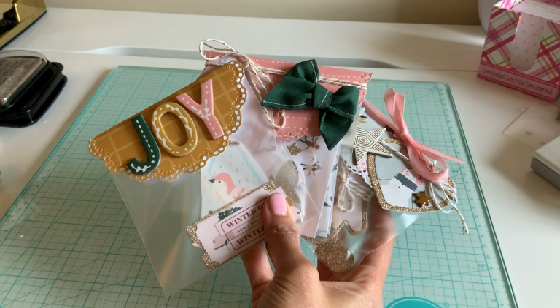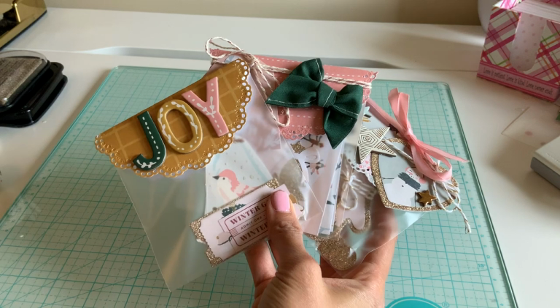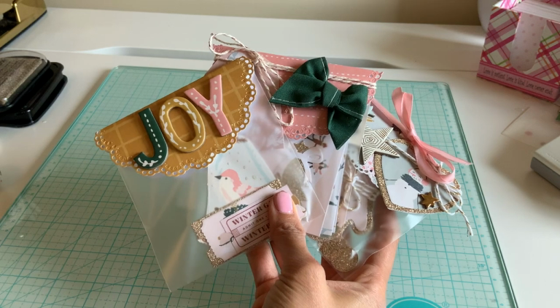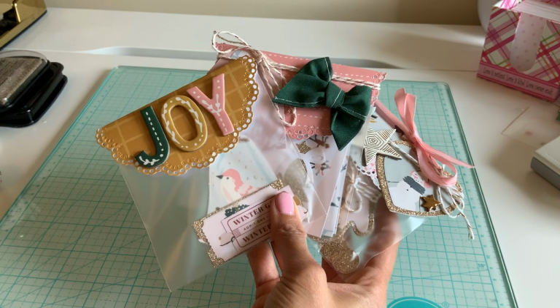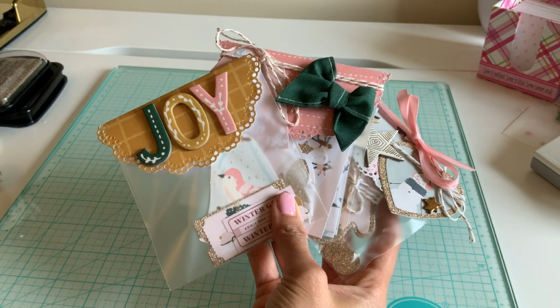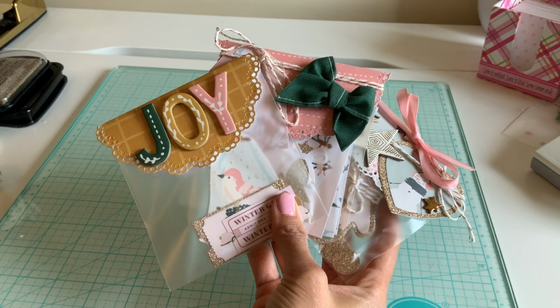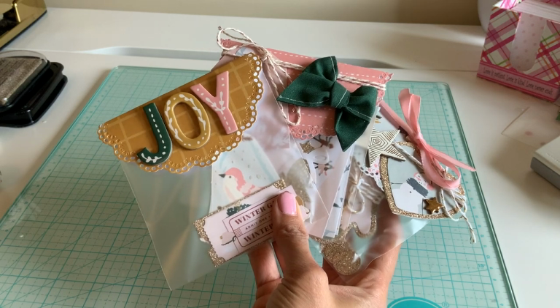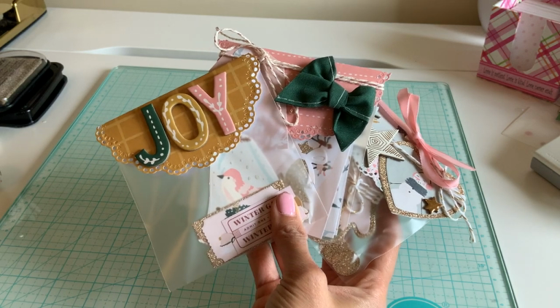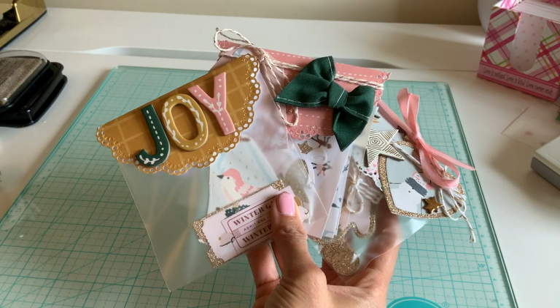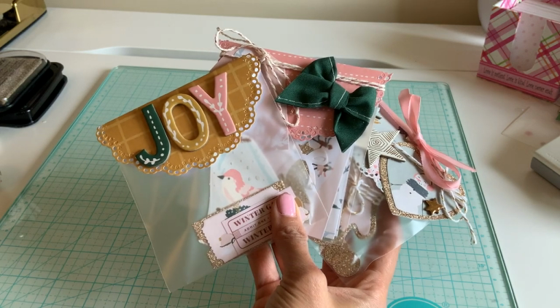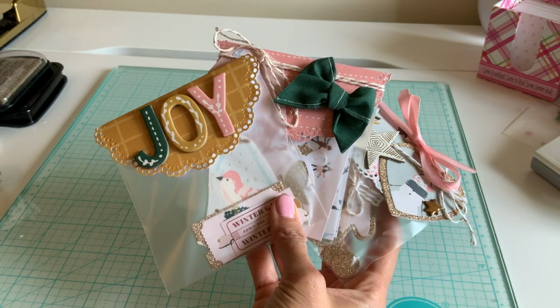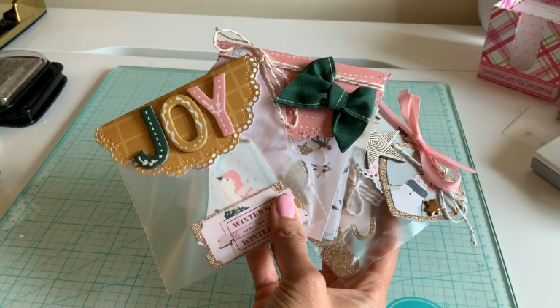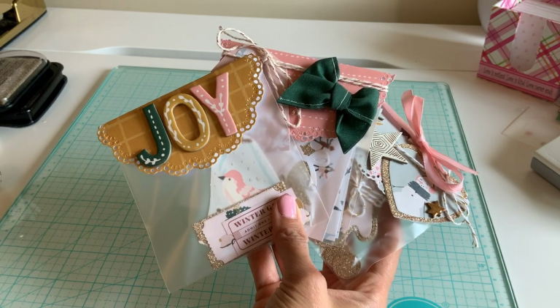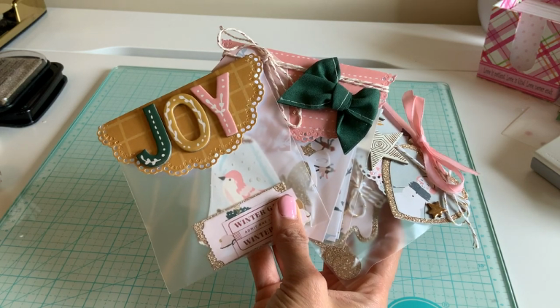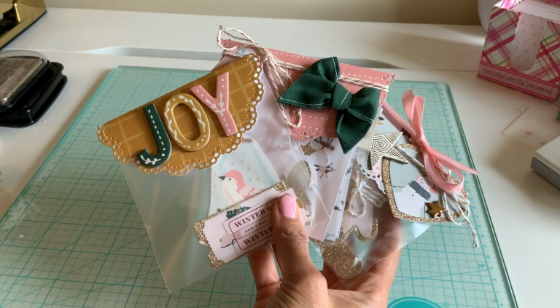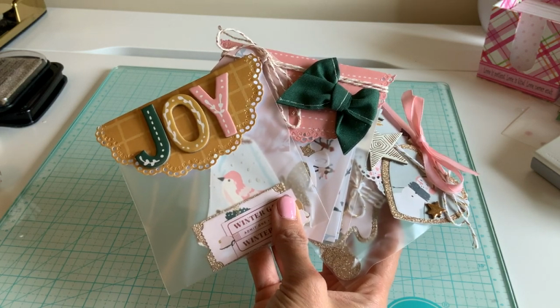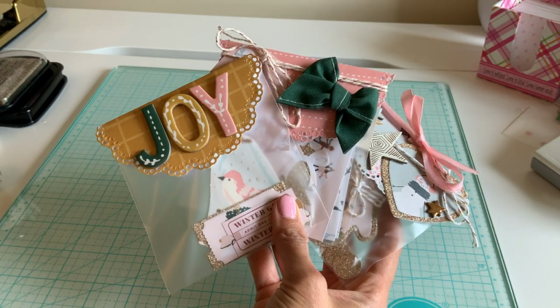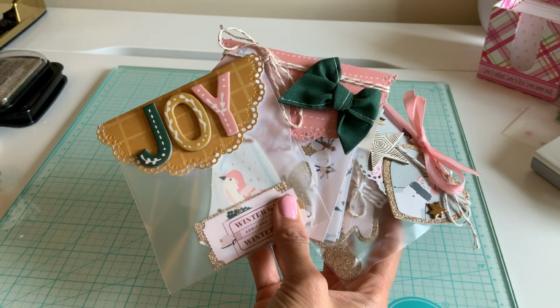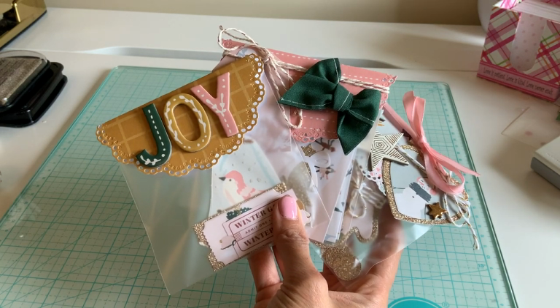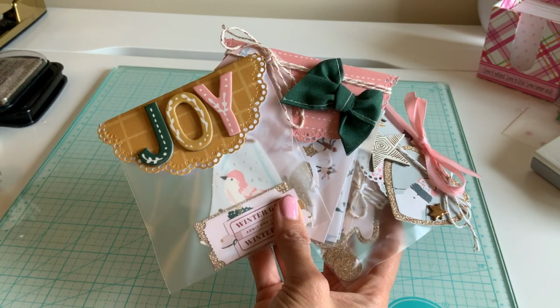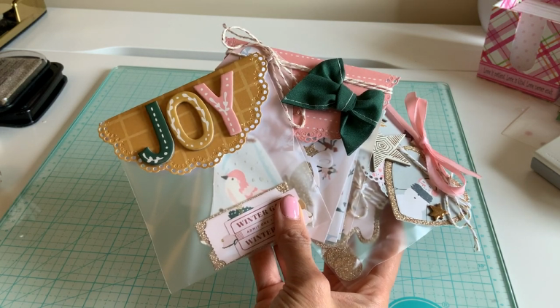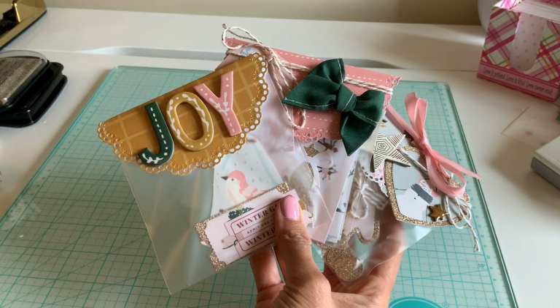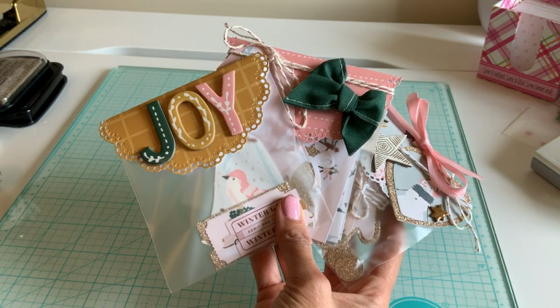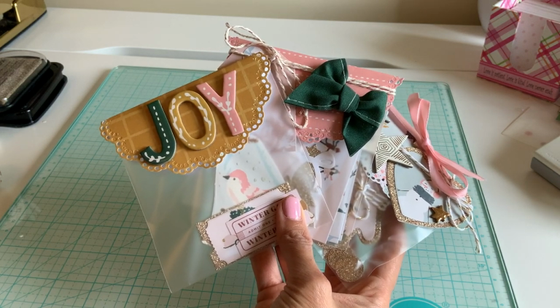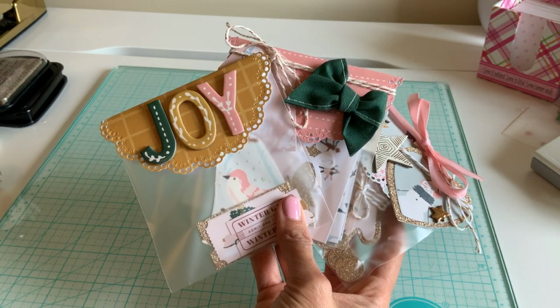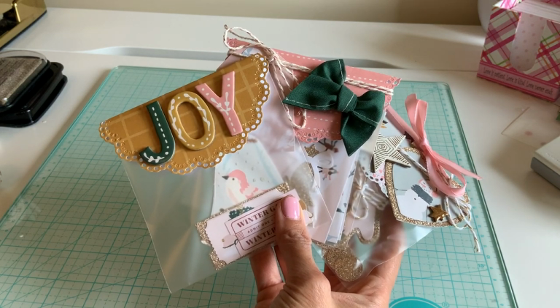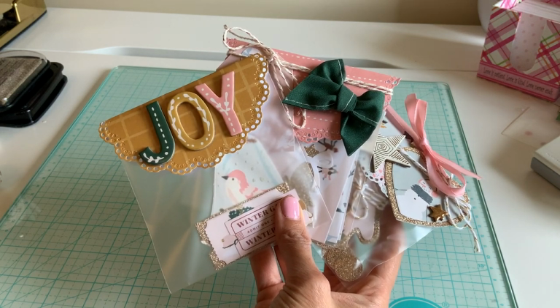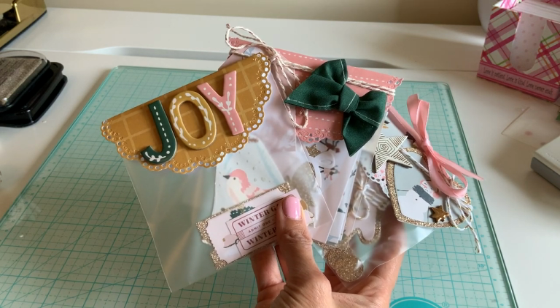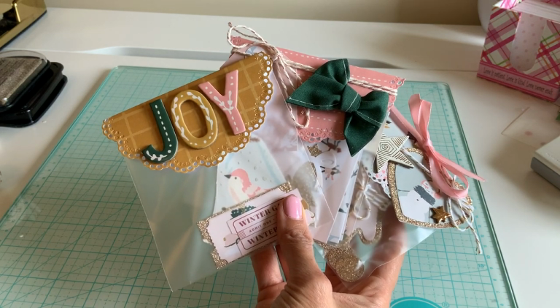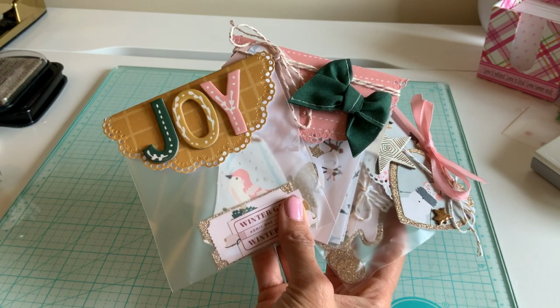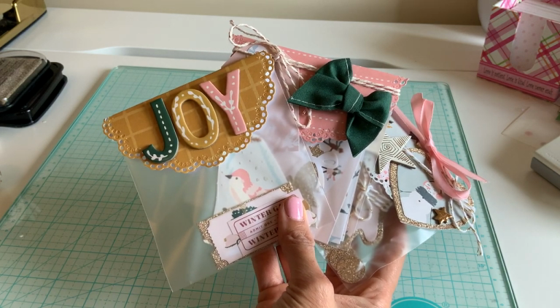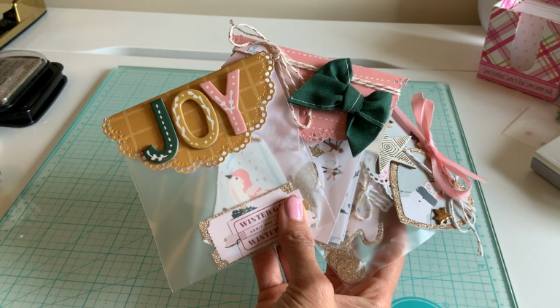Hello everyone! Today we're going to be doing bag toppers. This is a request by Kimberly. Hi Kimberly!